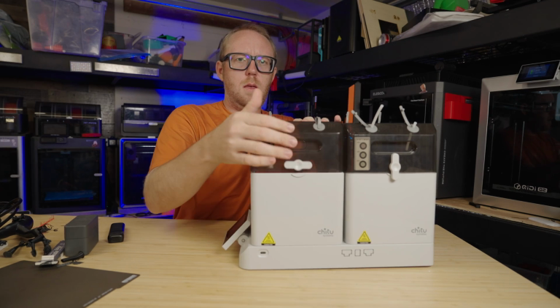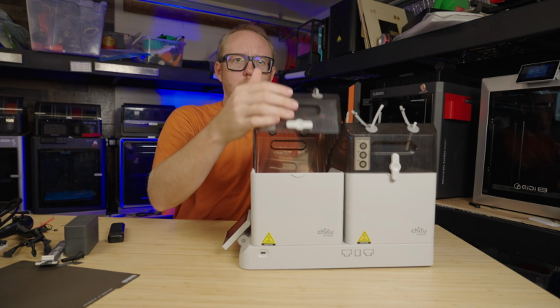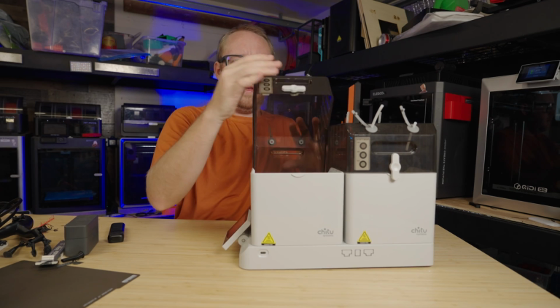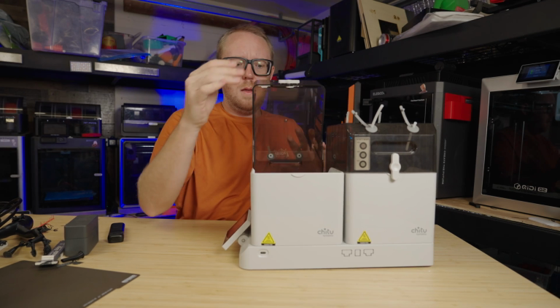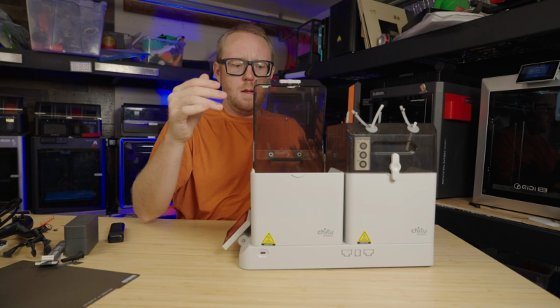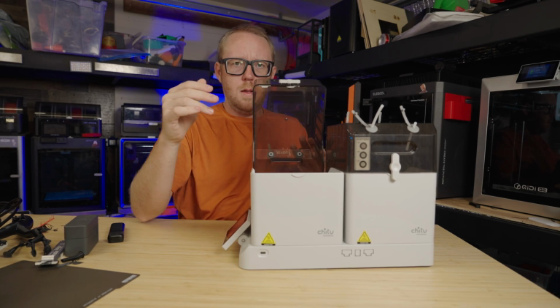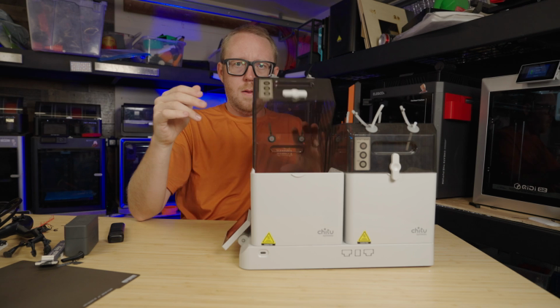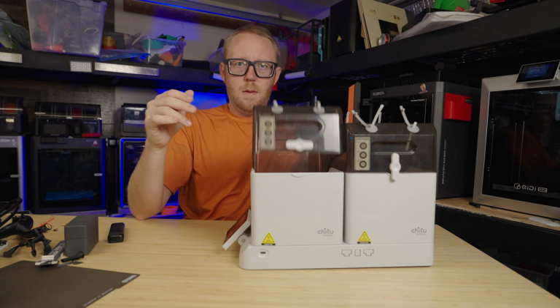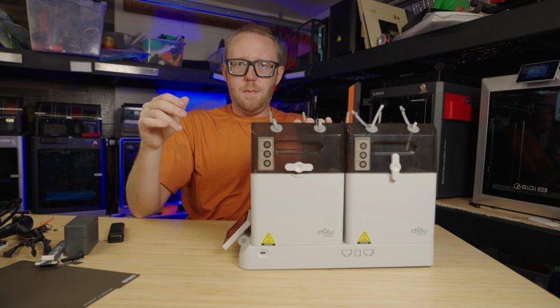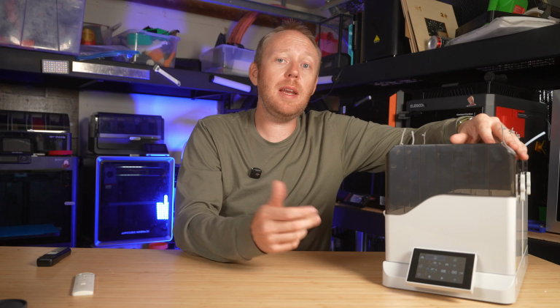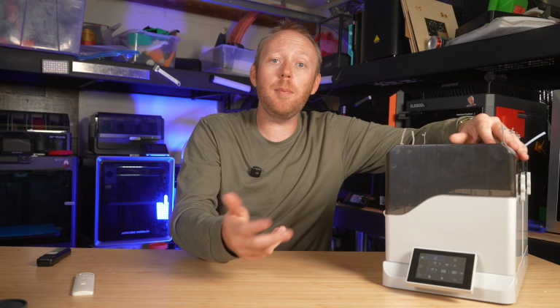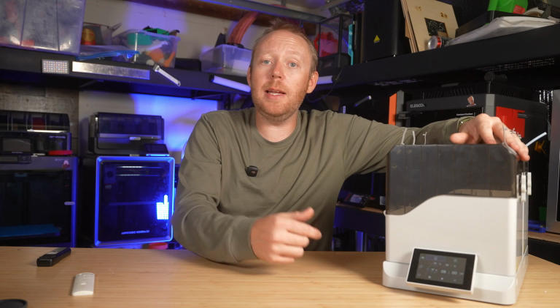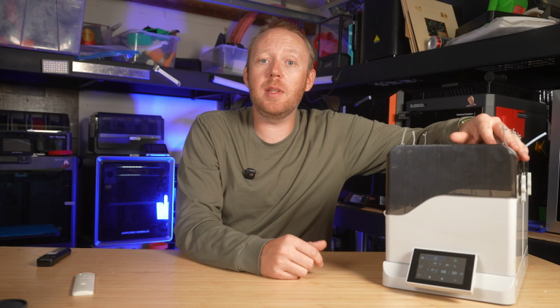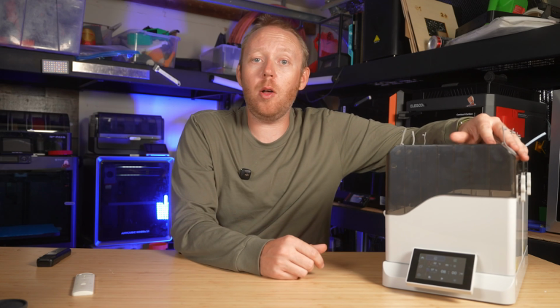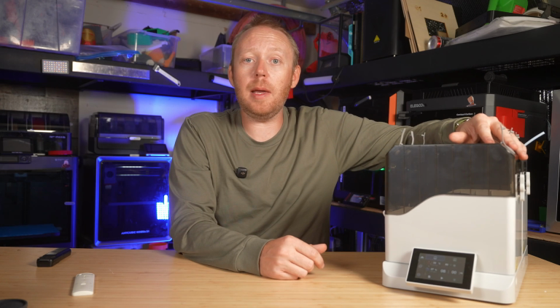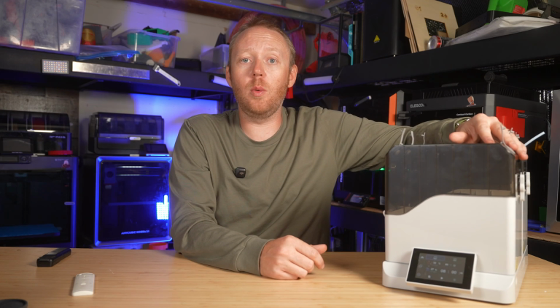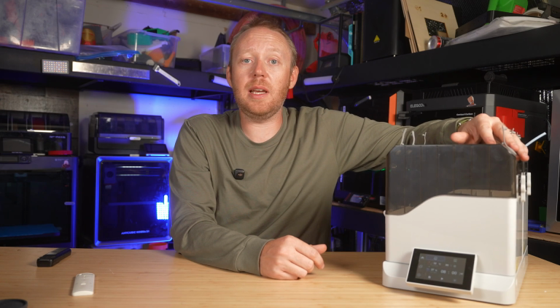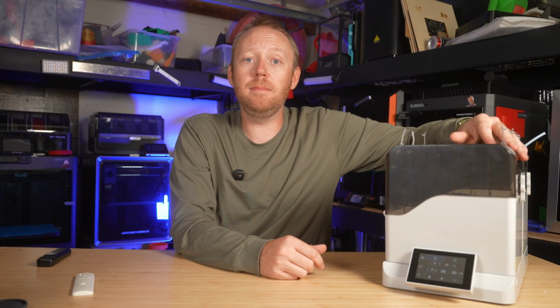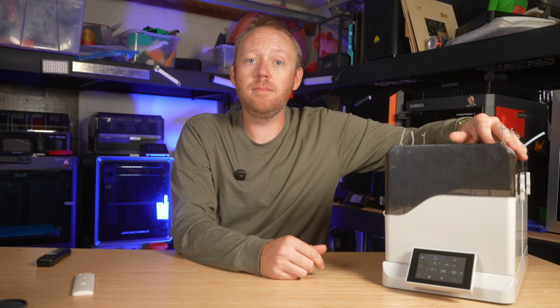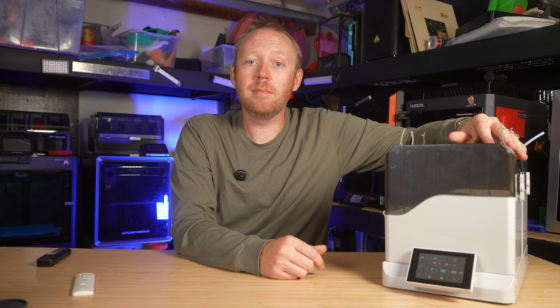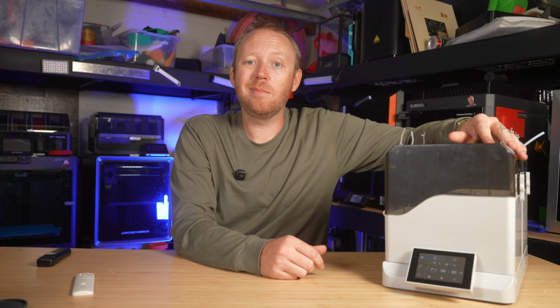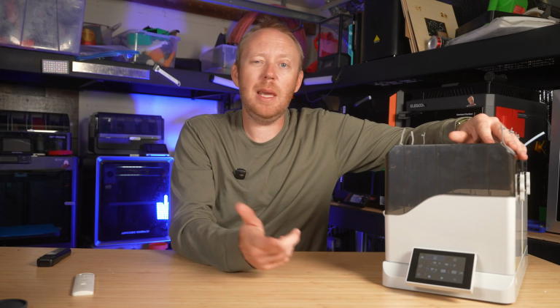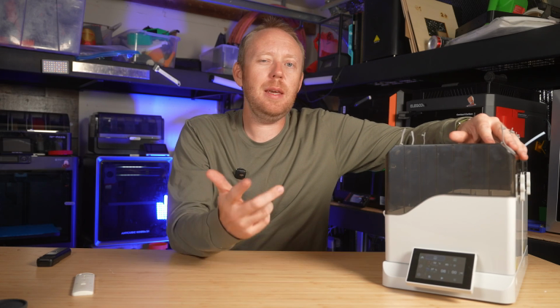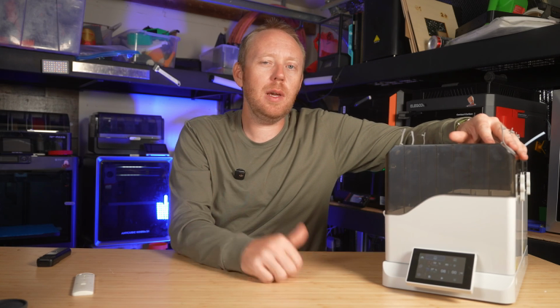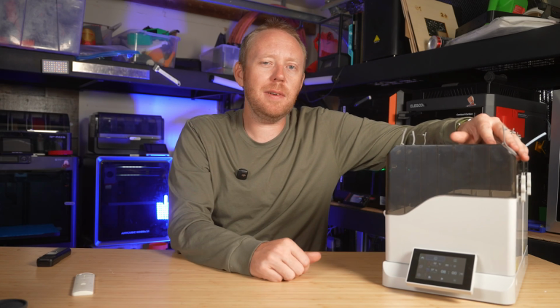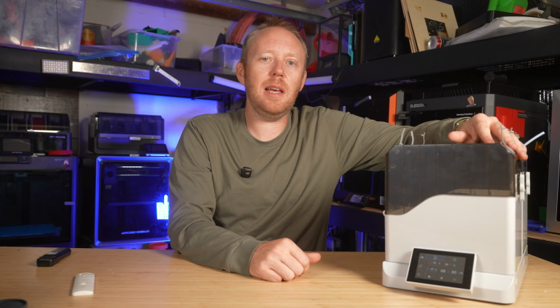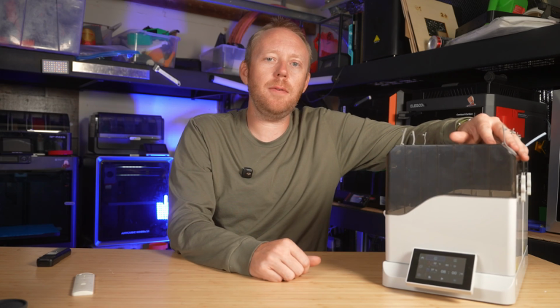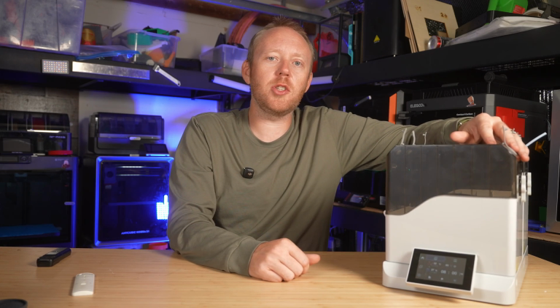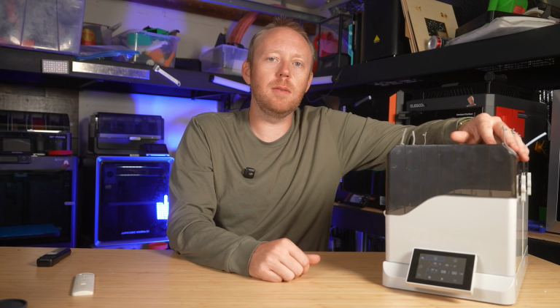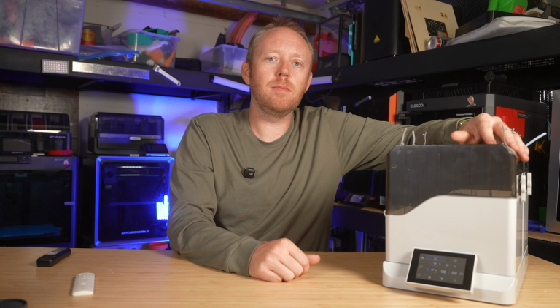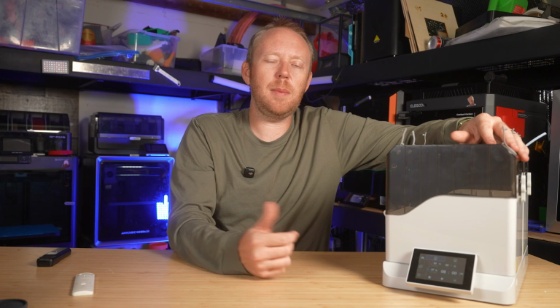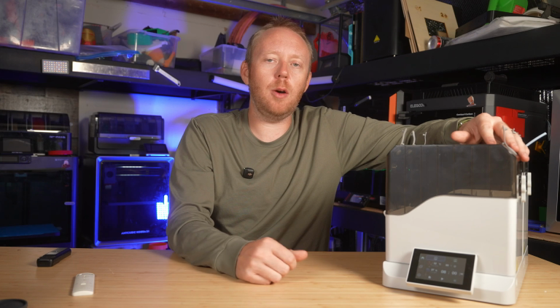Now, which one's better? I couldn't tell you — I've never played with the Polymaker one yet. Maybe we could fix that in the future. Let me know.